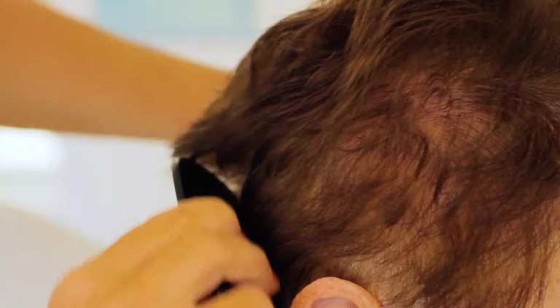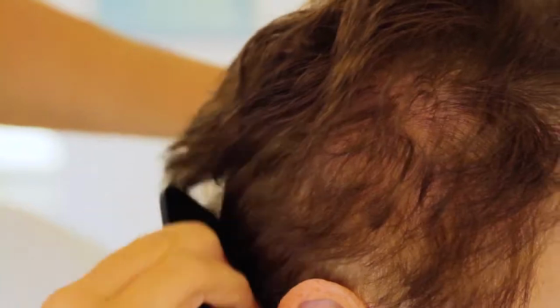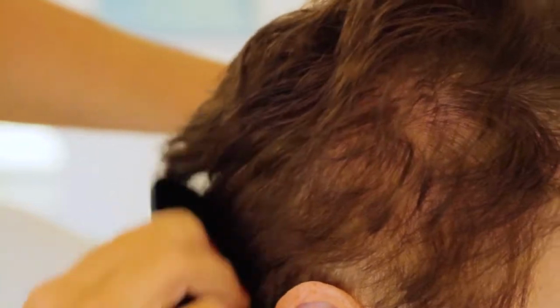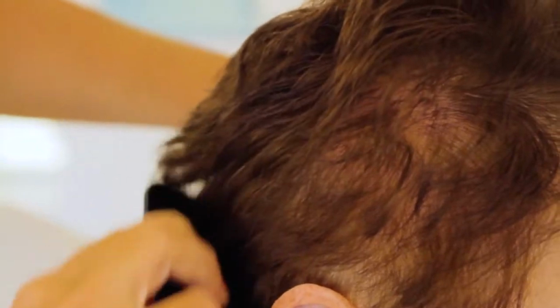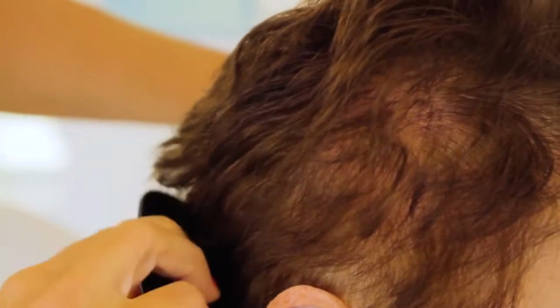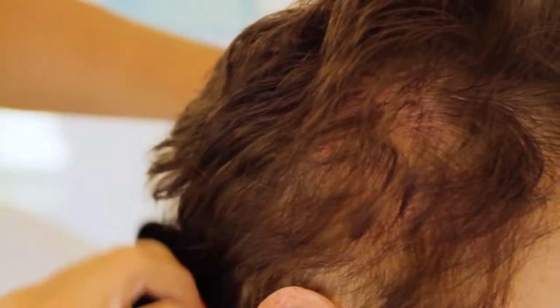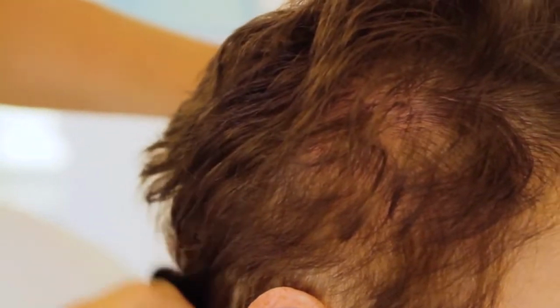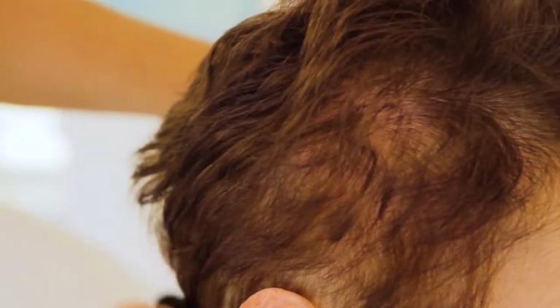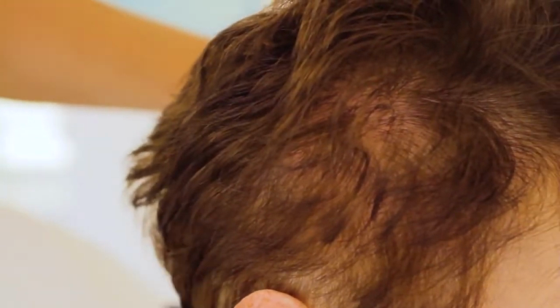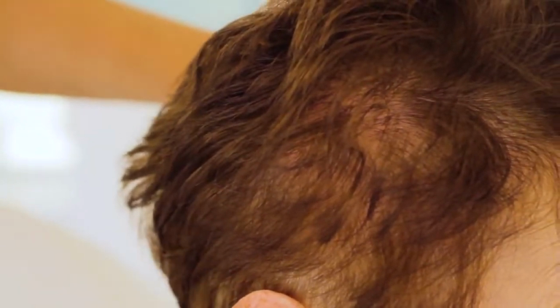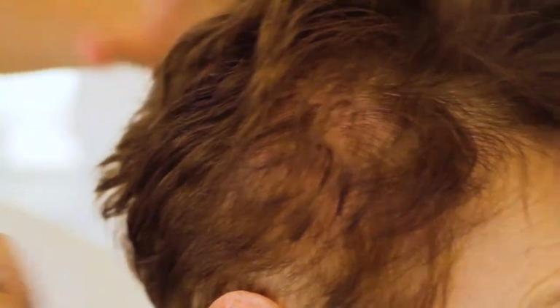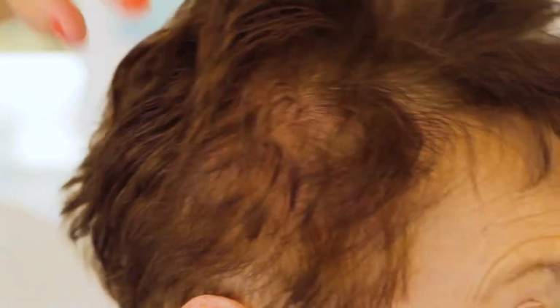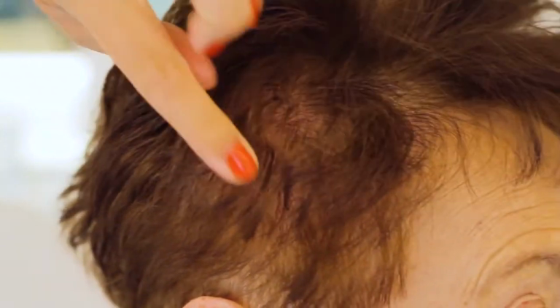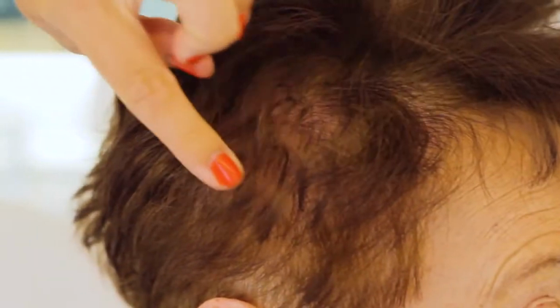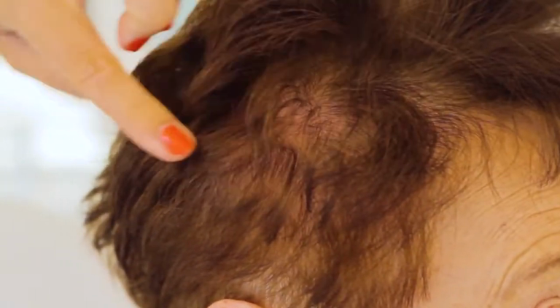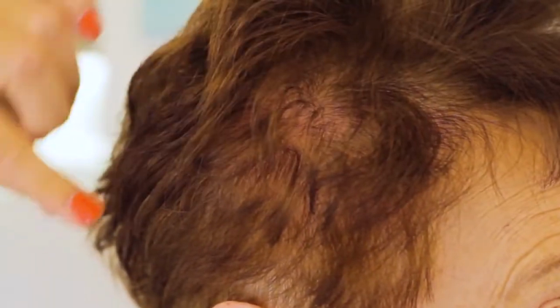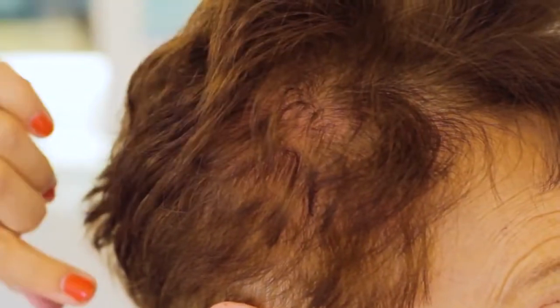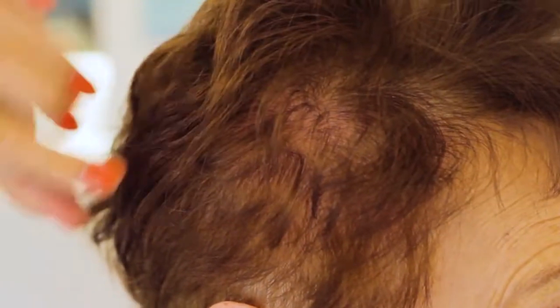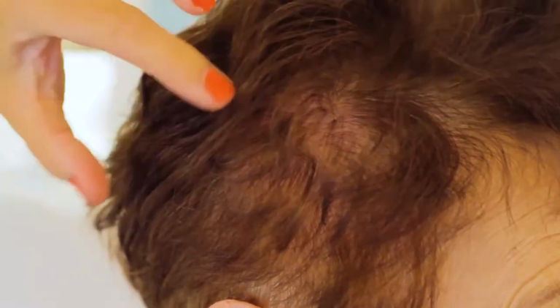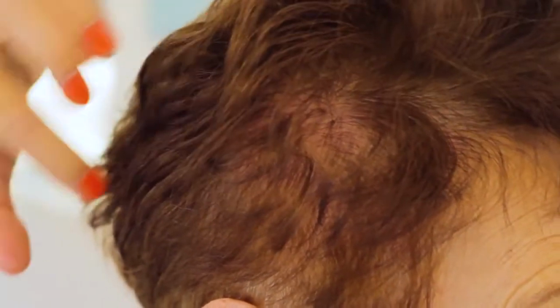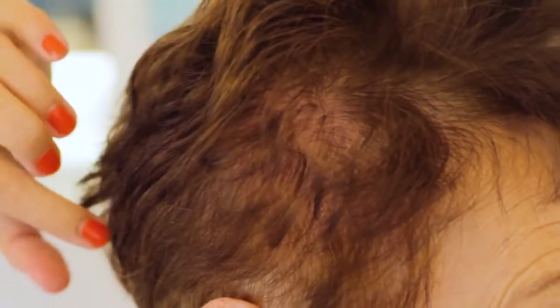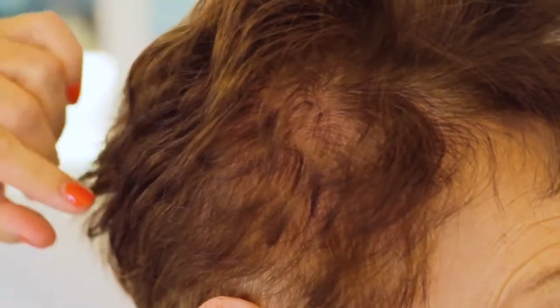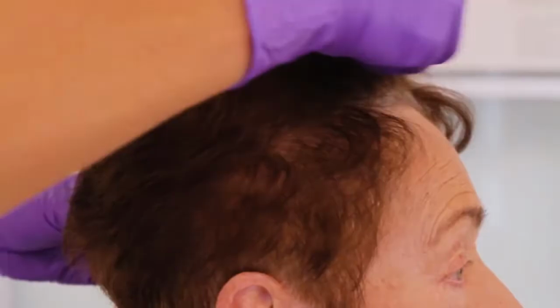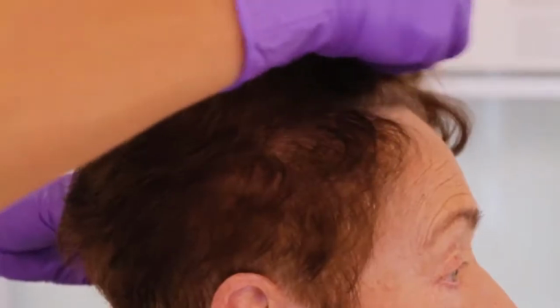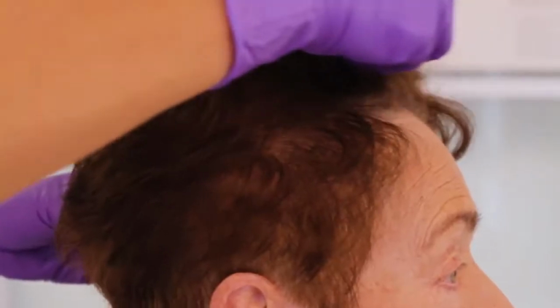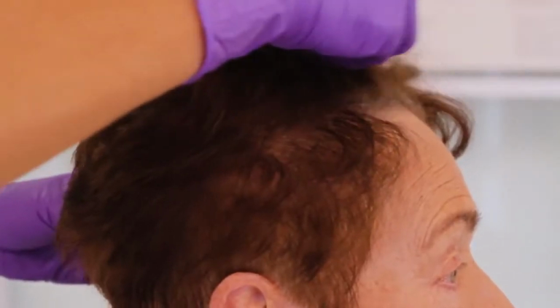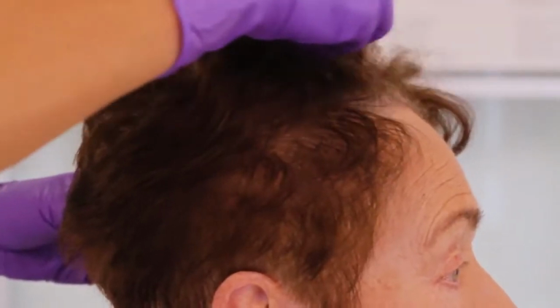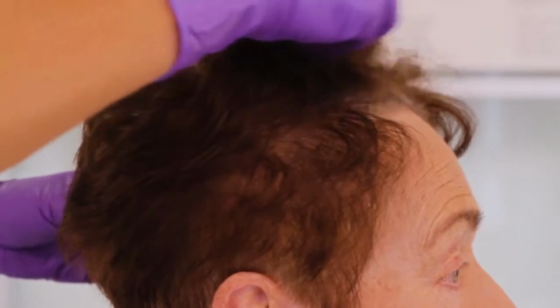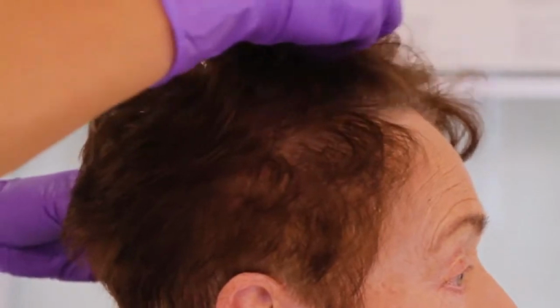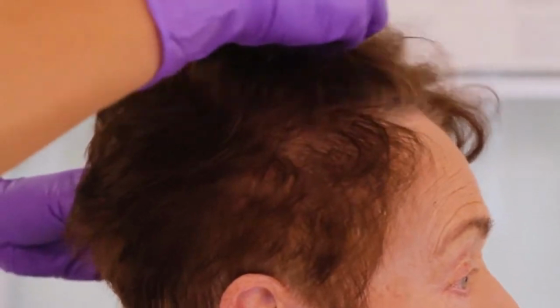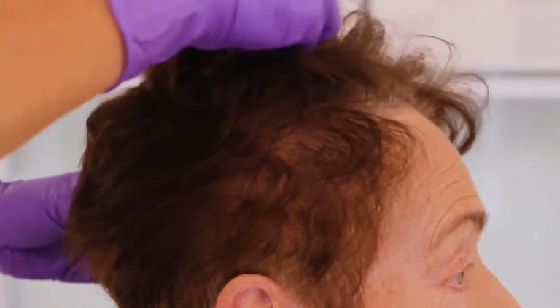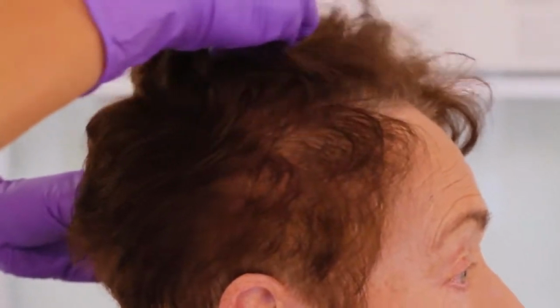The scalp is an extension of facial skin, thus it needs just as thorough care and attention.